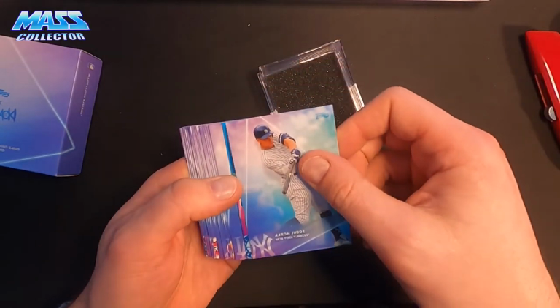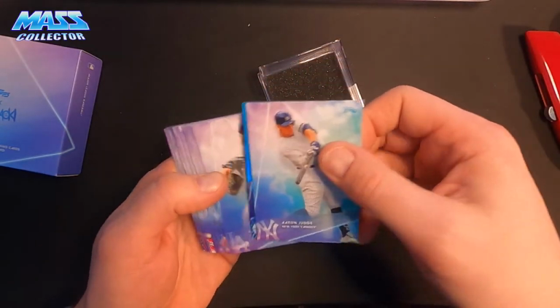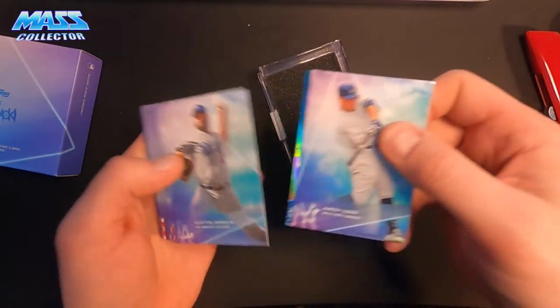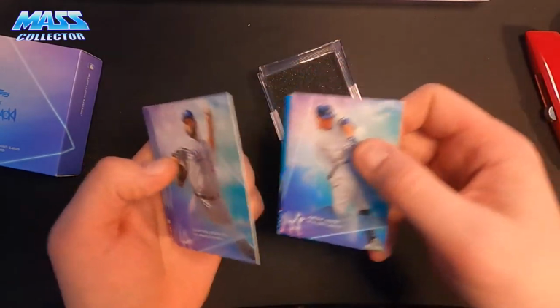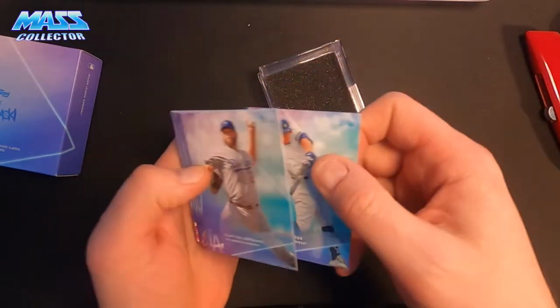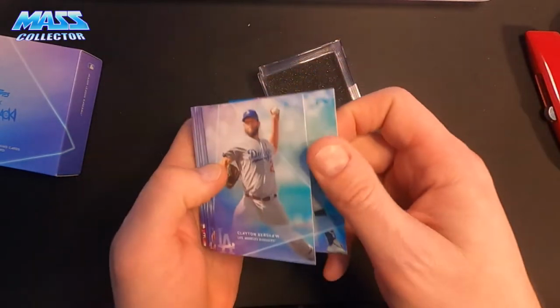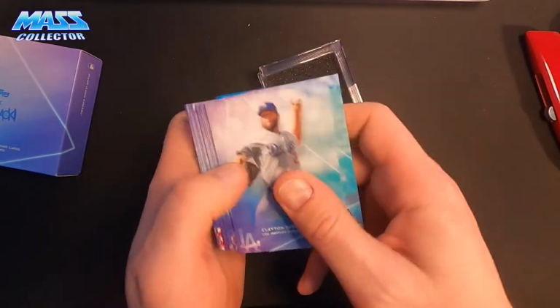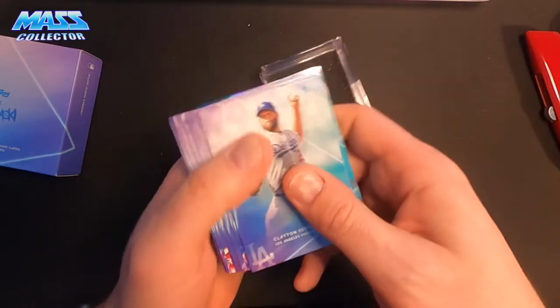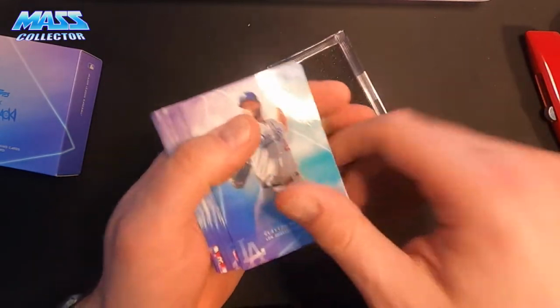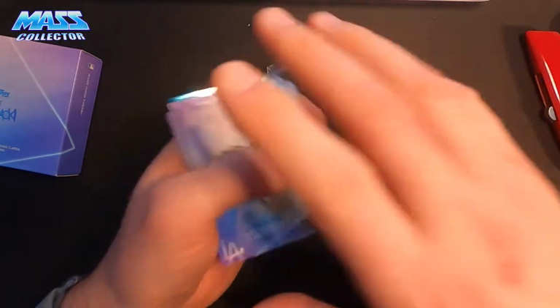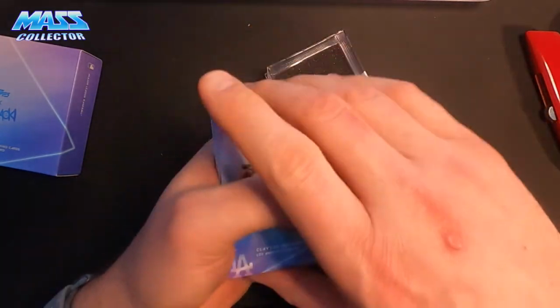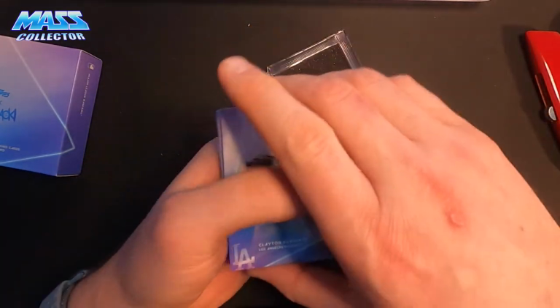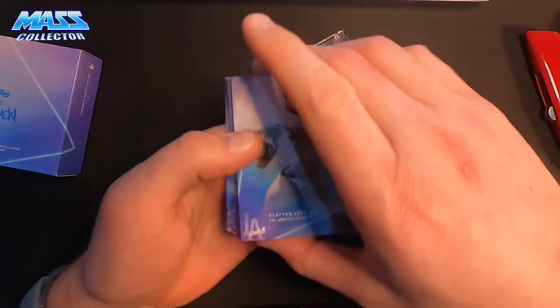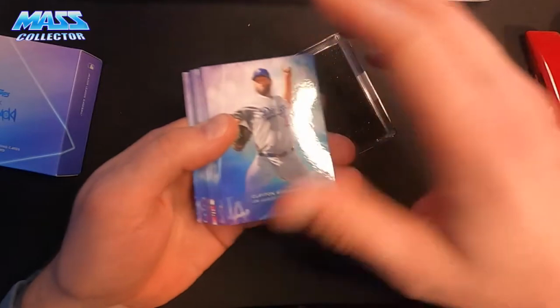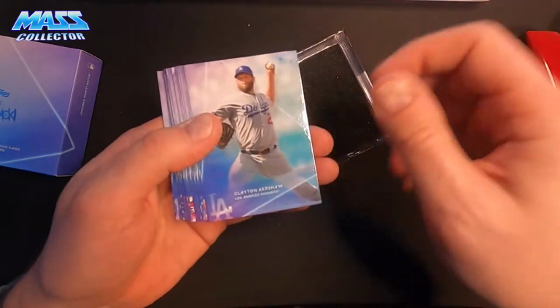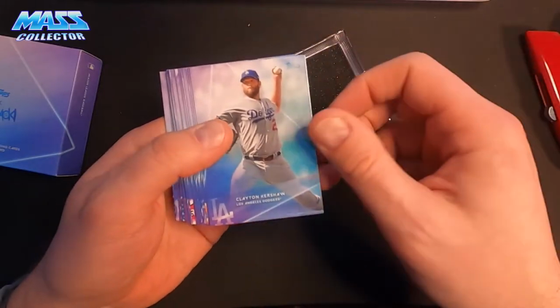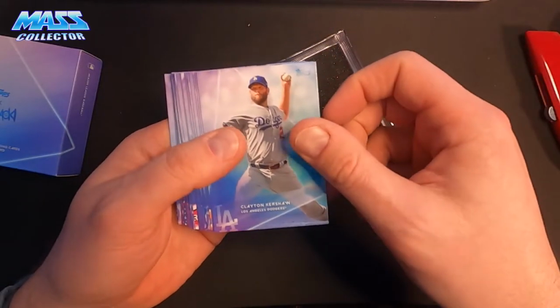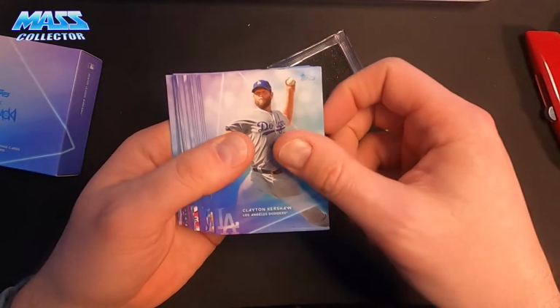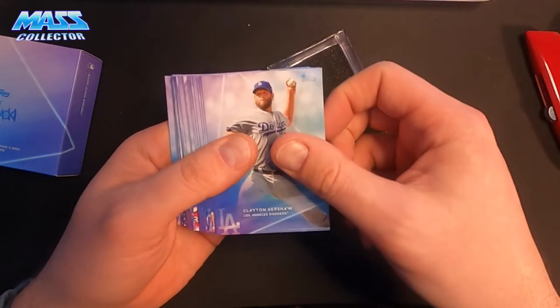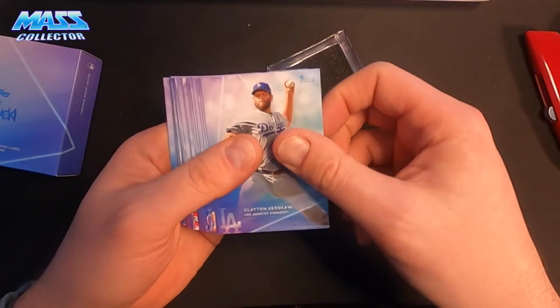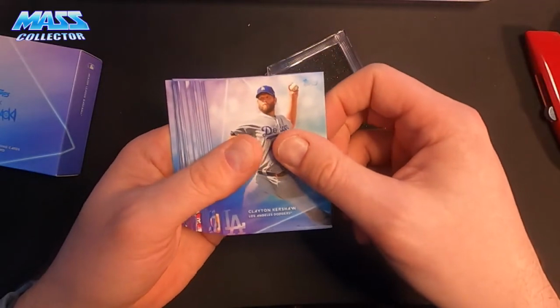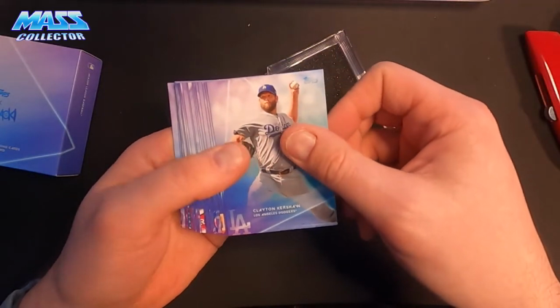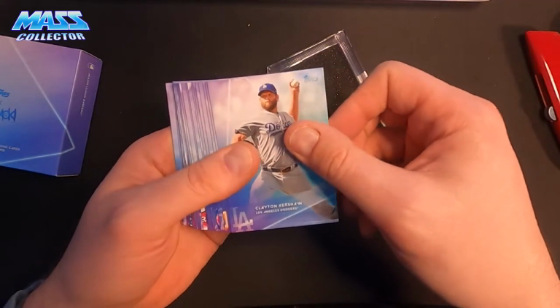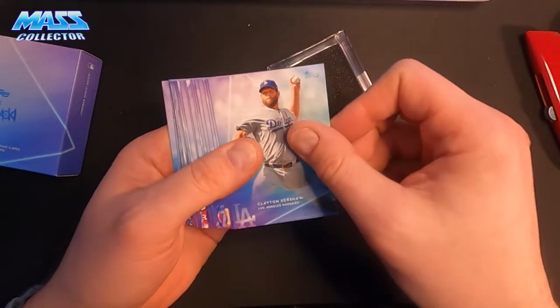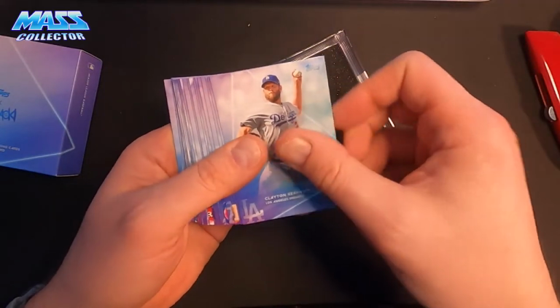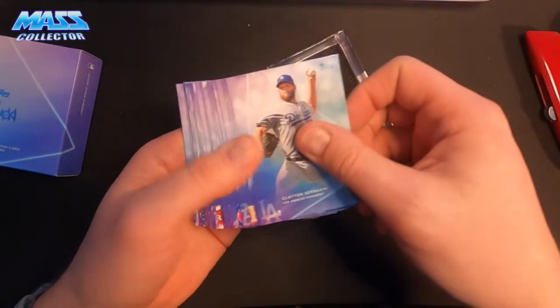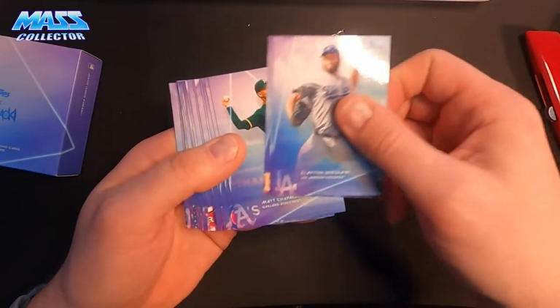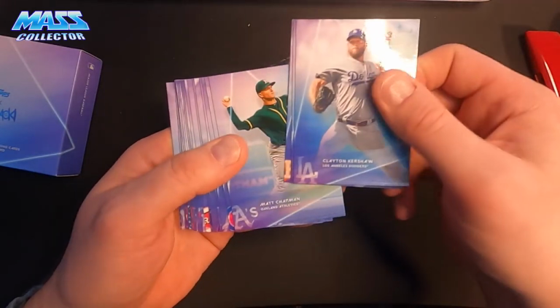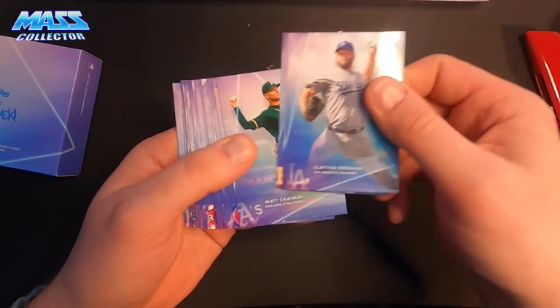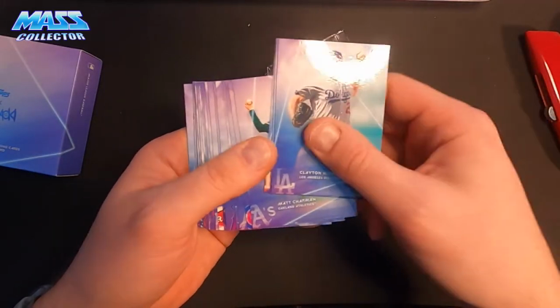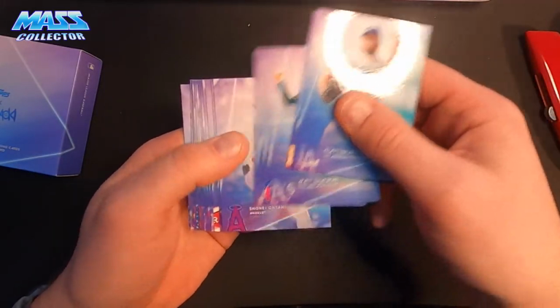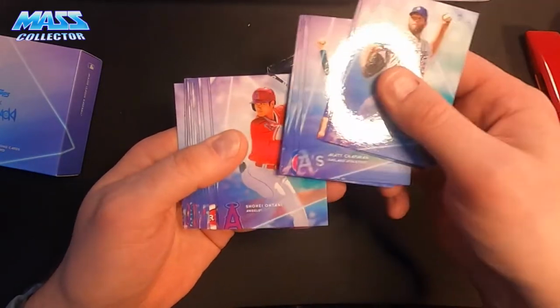I've got a numbered one. Same set basically.